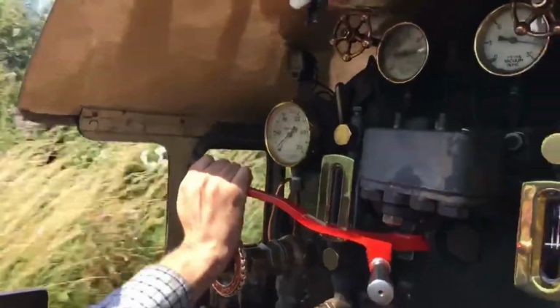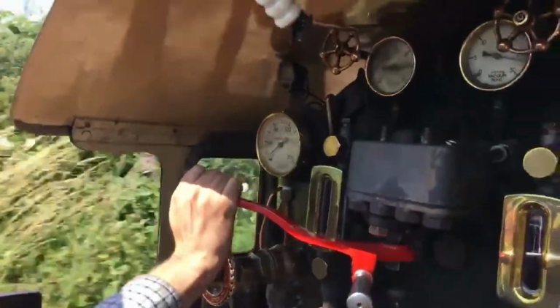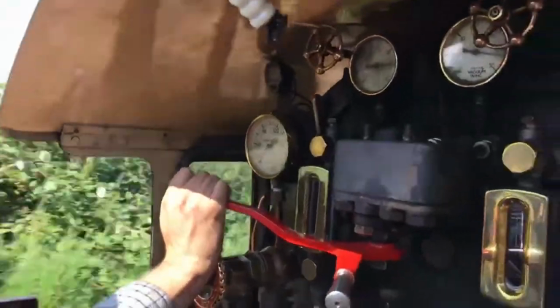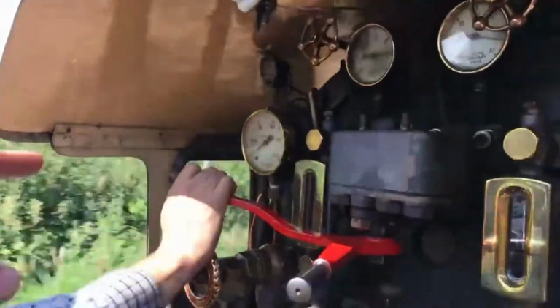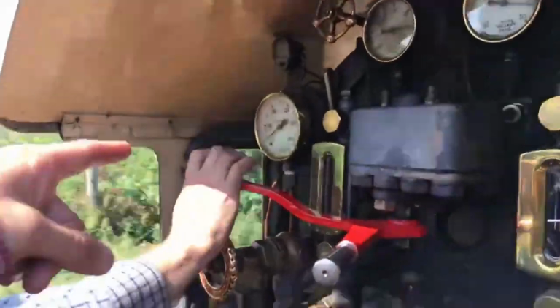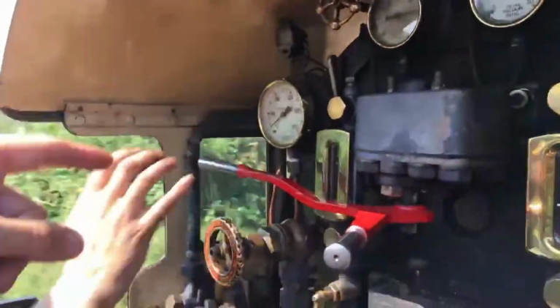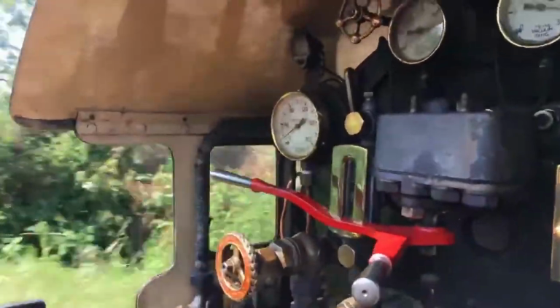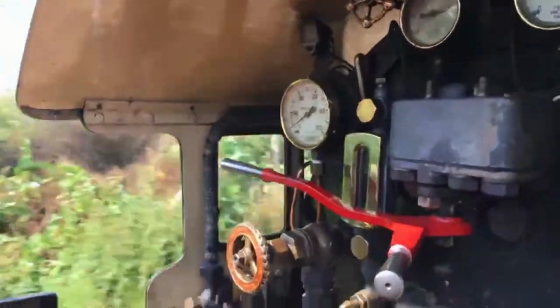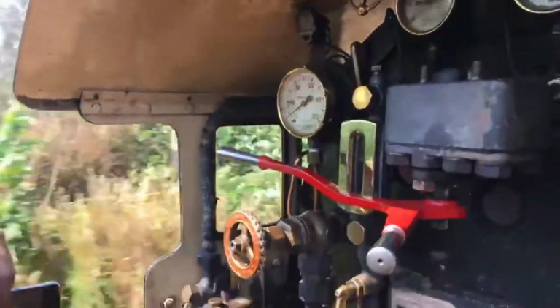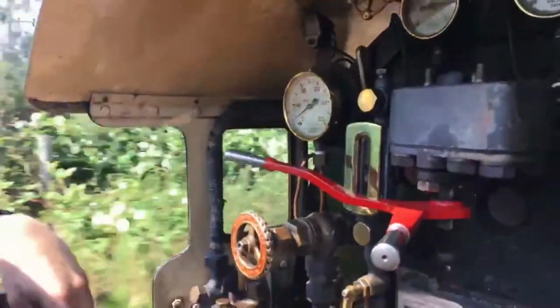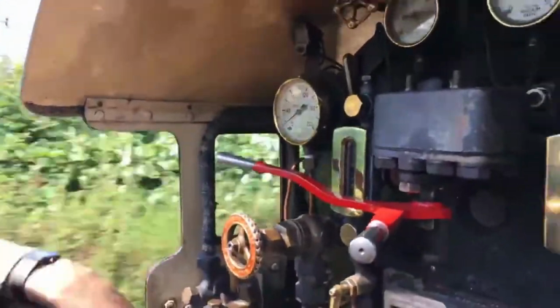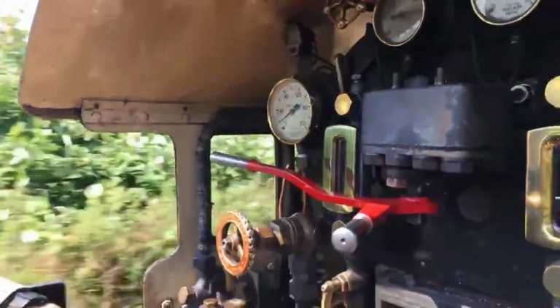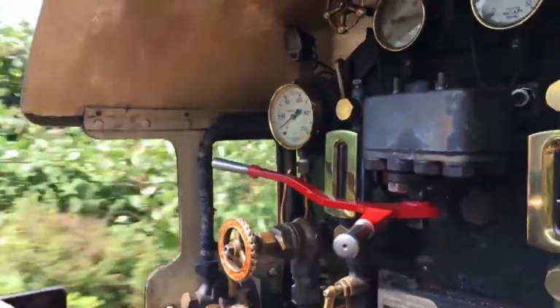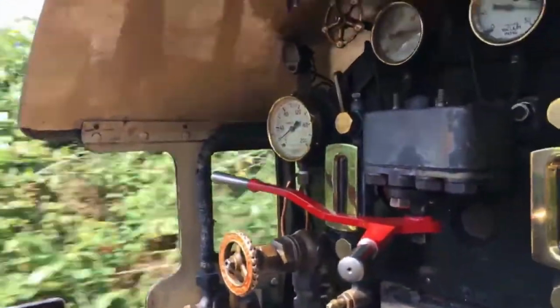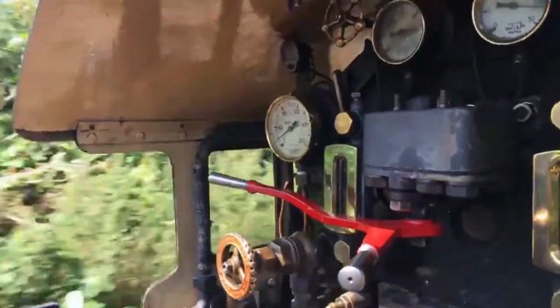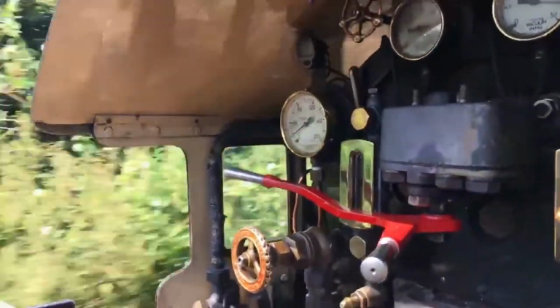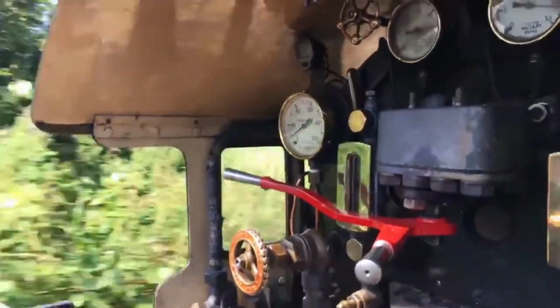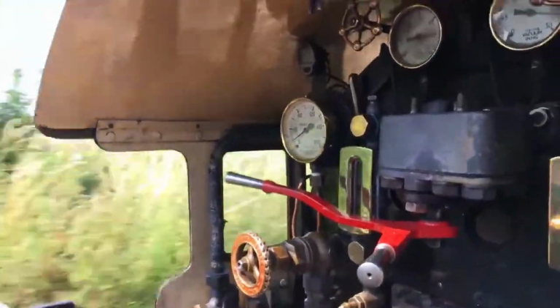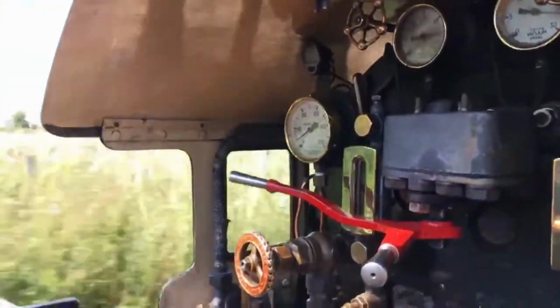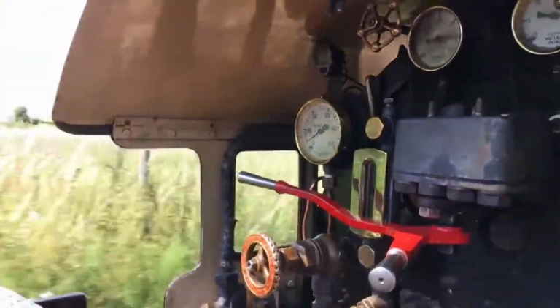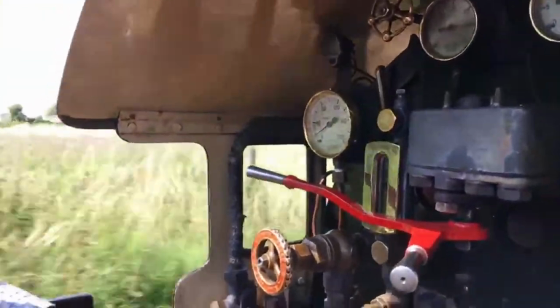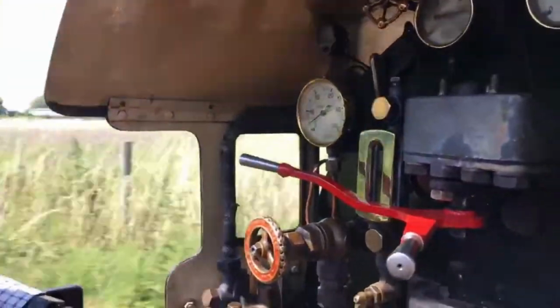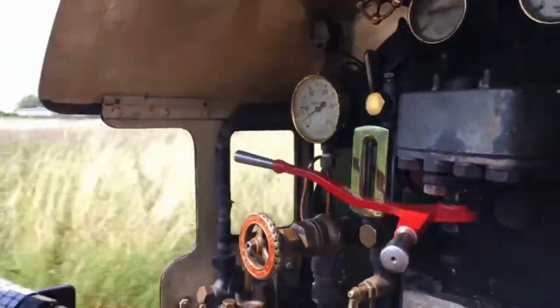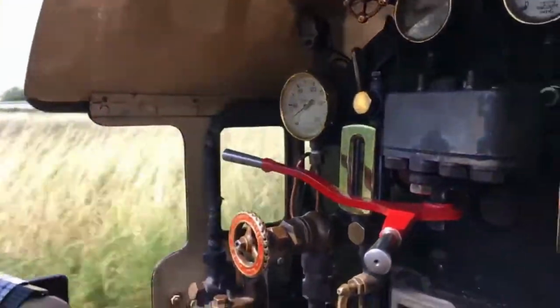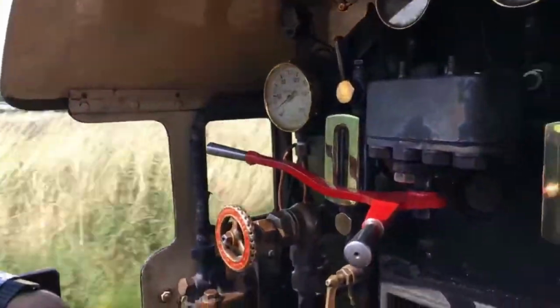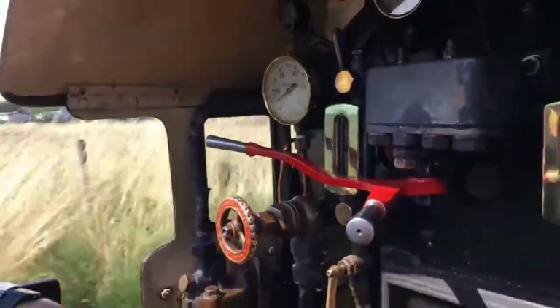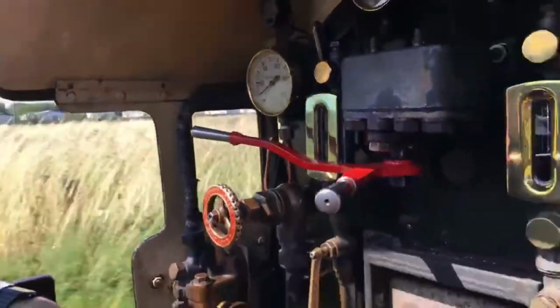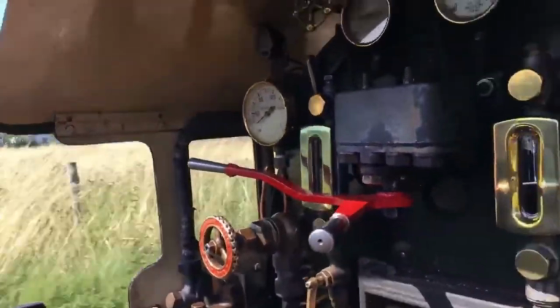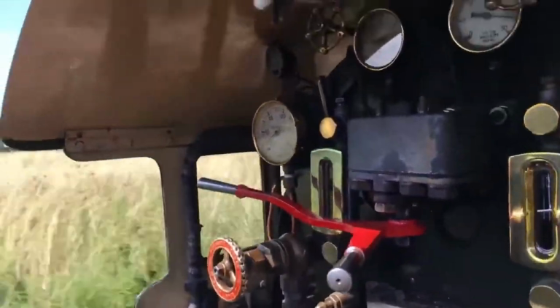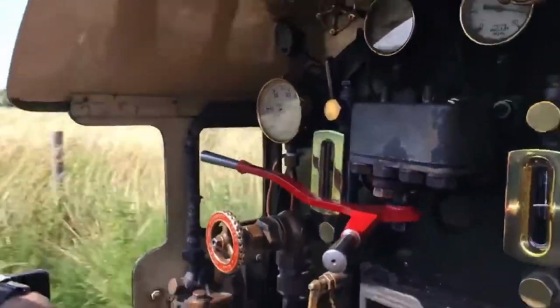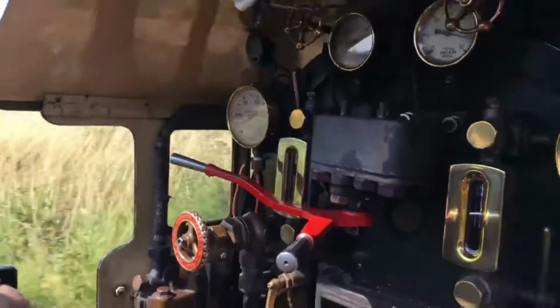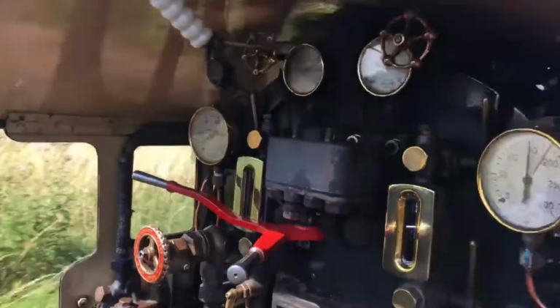Regulator shut — we're coasting. We've got a tiny bit of steam on just to keep us moving.